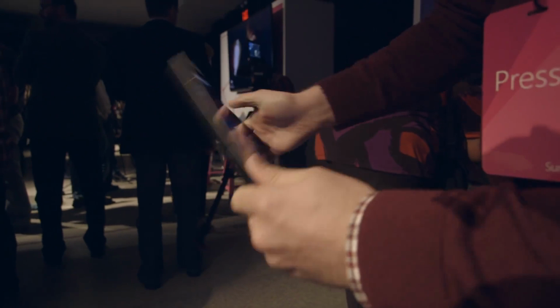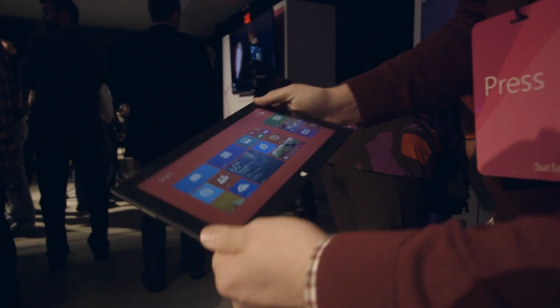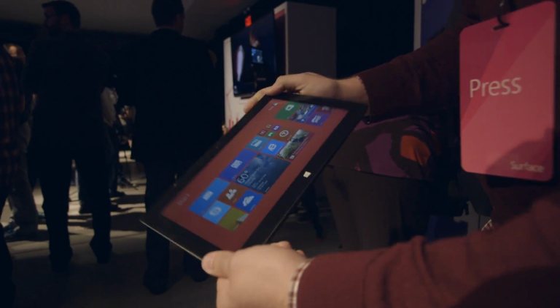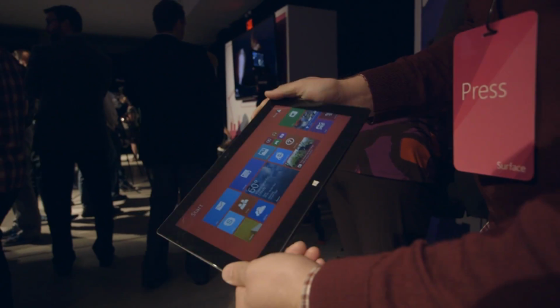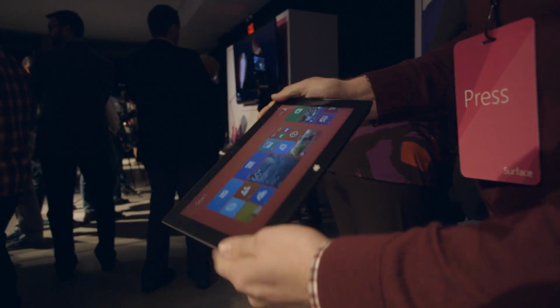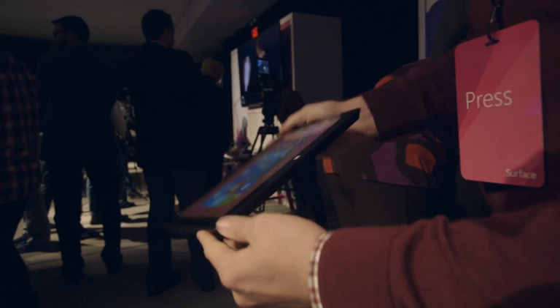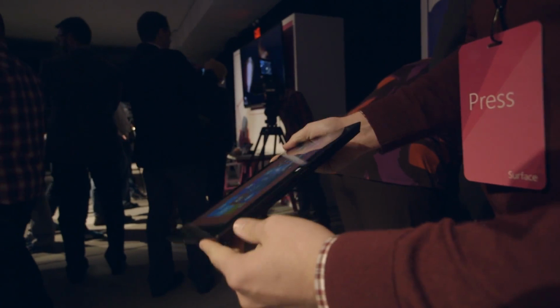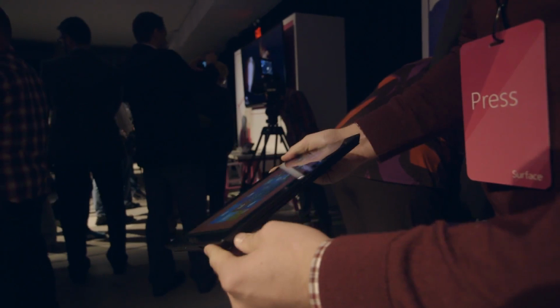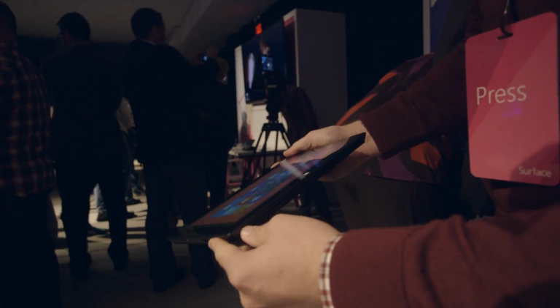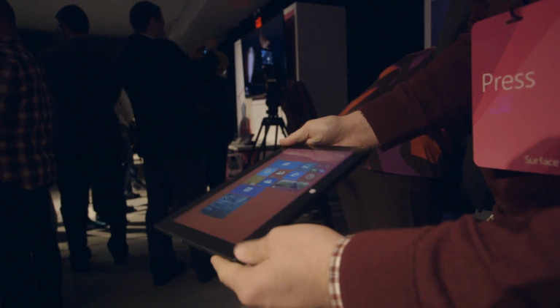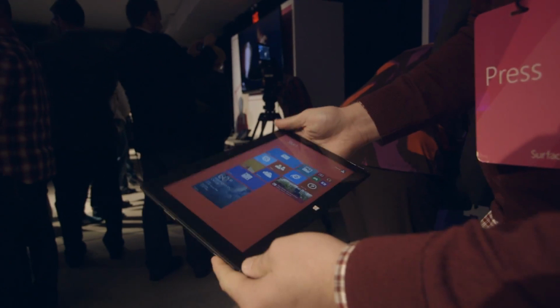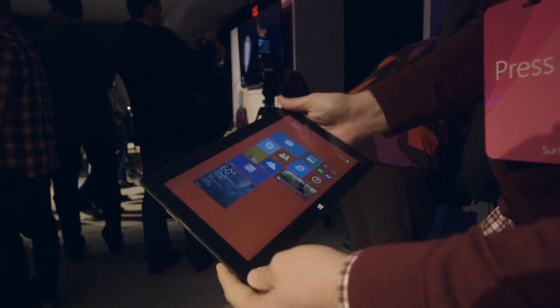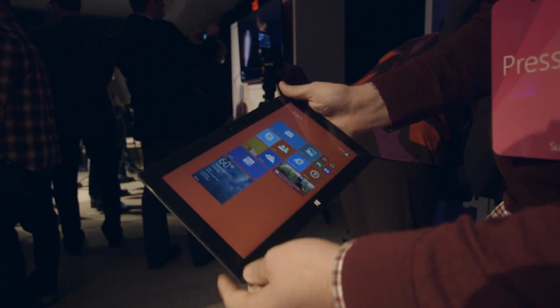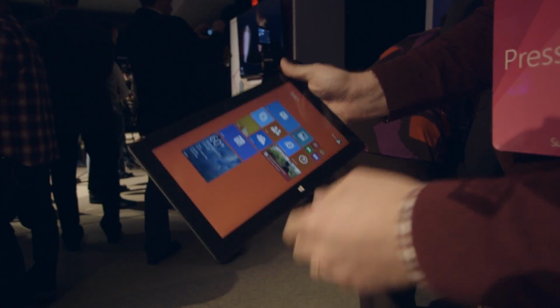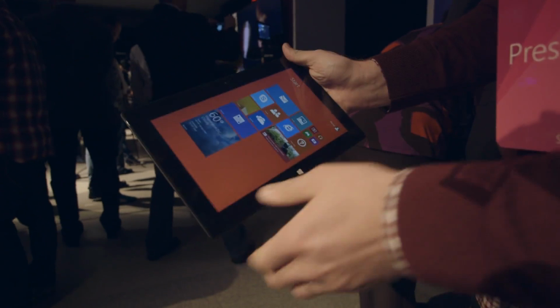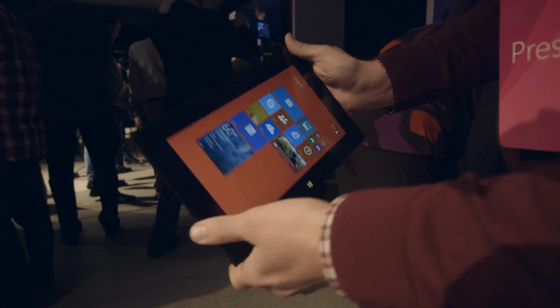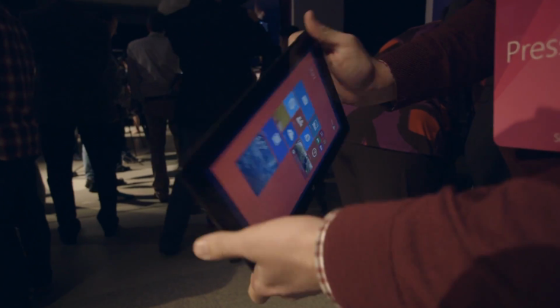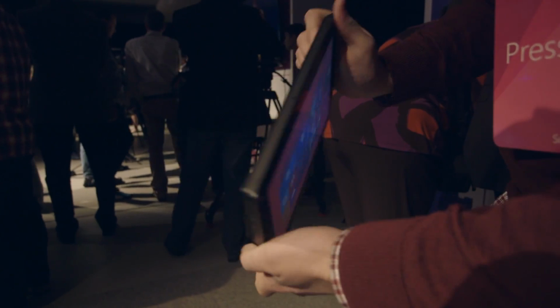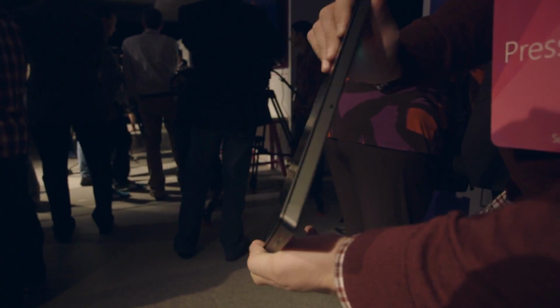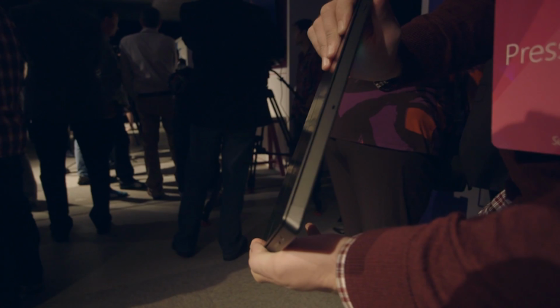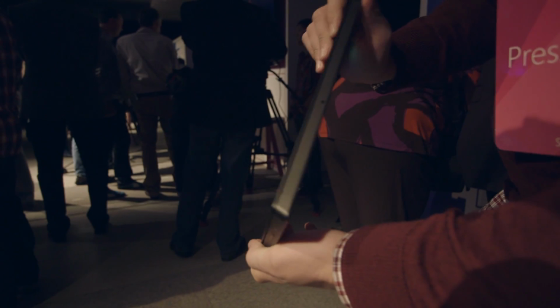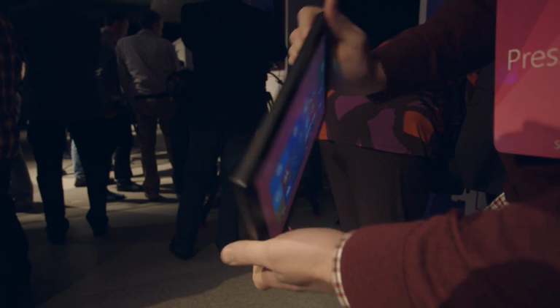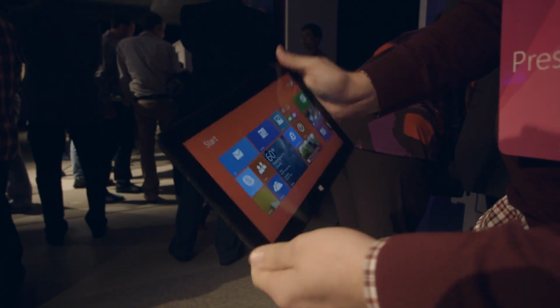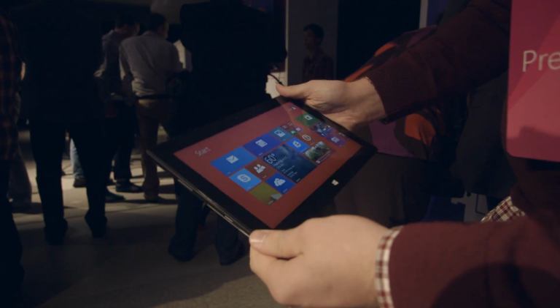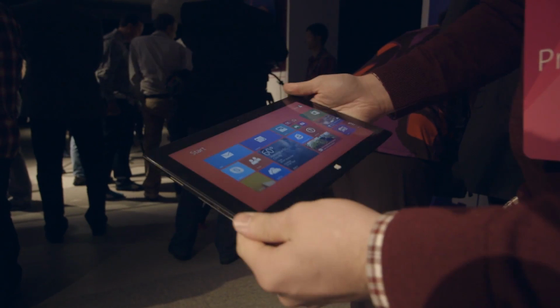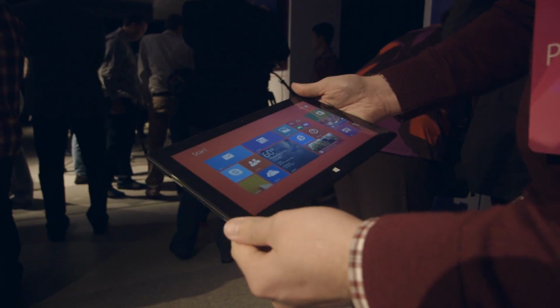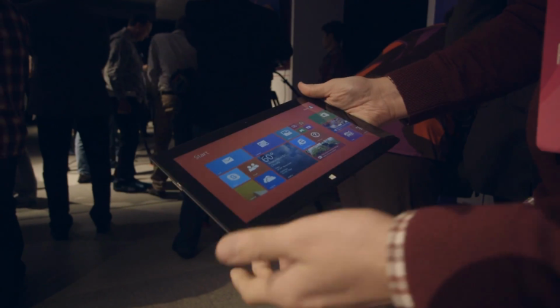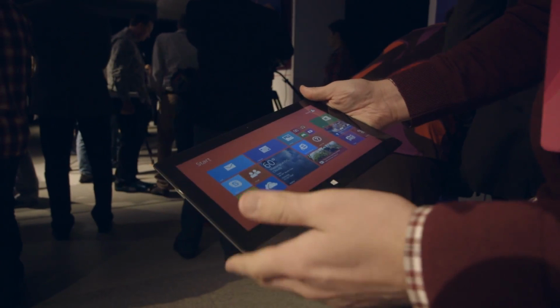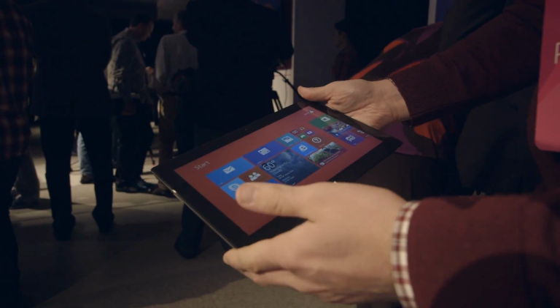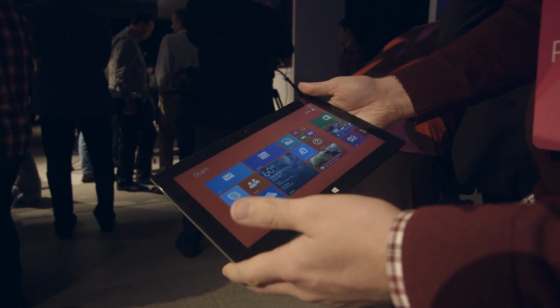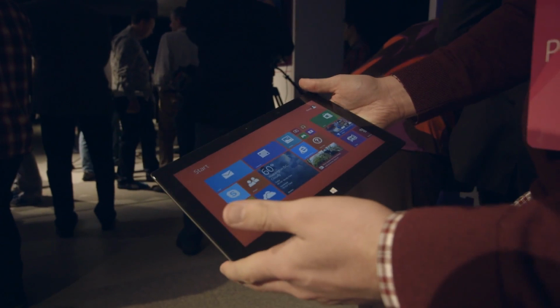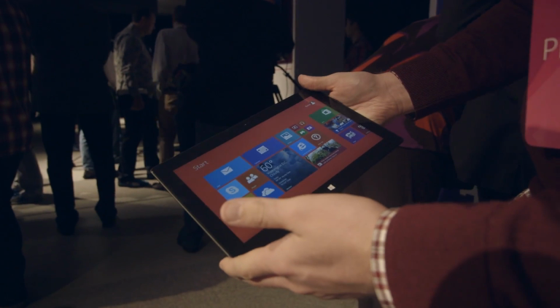But overall, it feels very similar in your hands. It's very well-built, very solid, very professional feeling of a device.